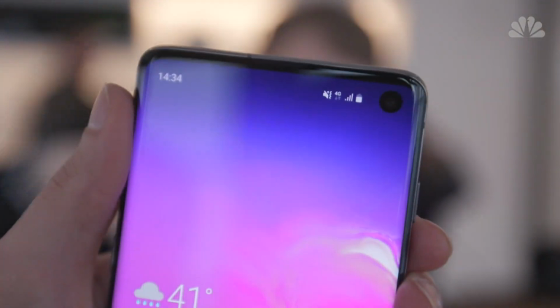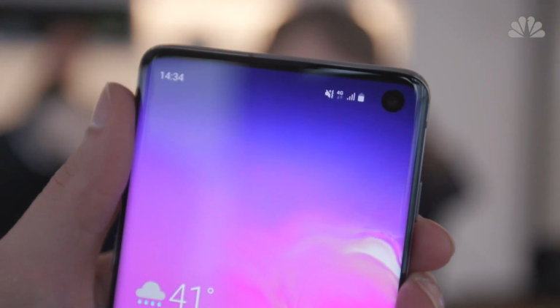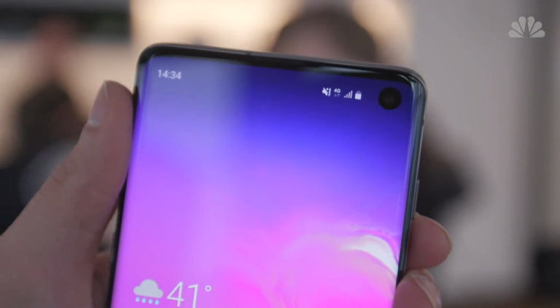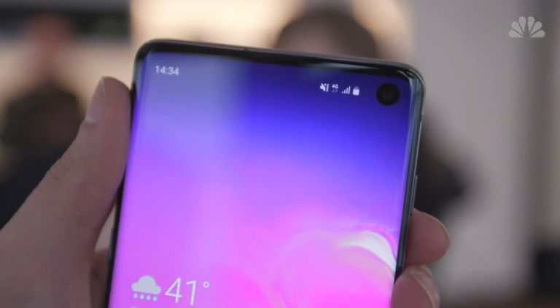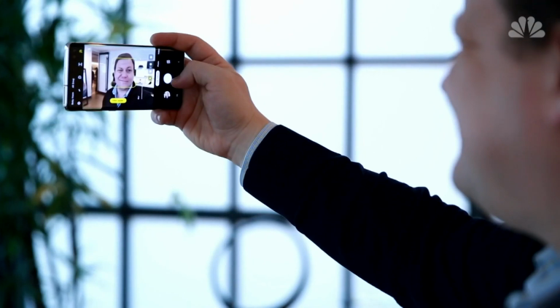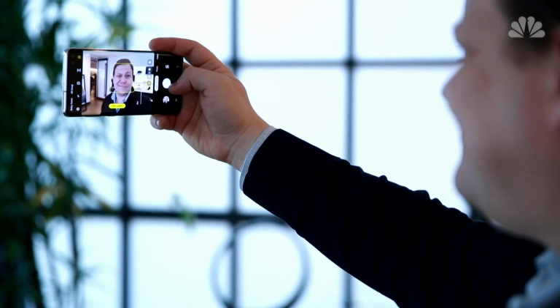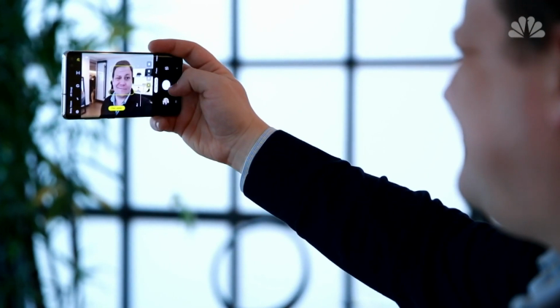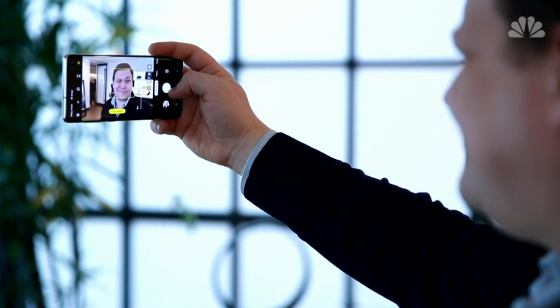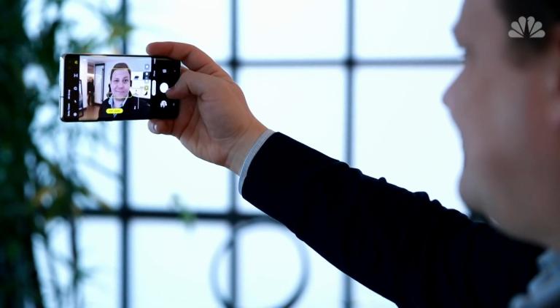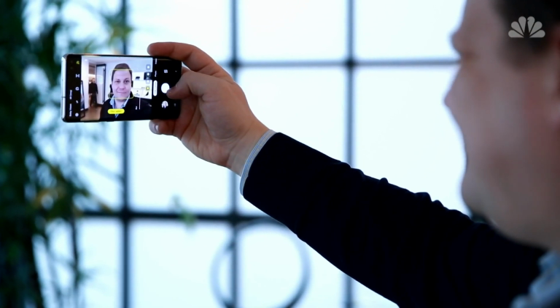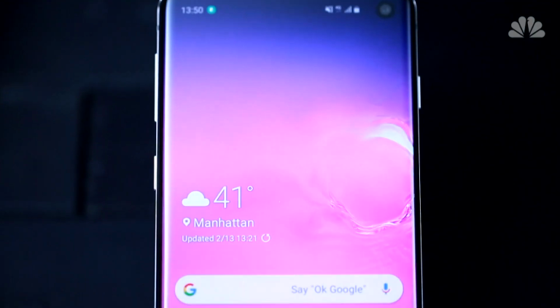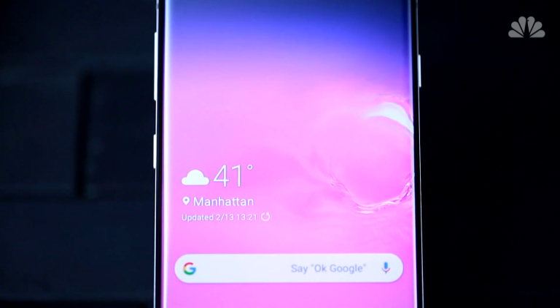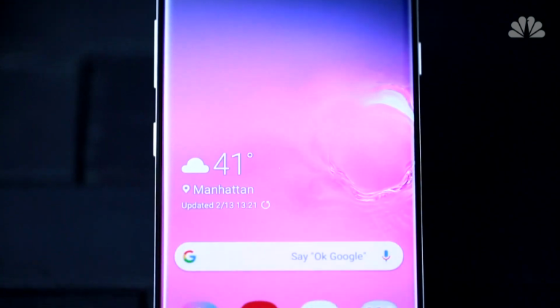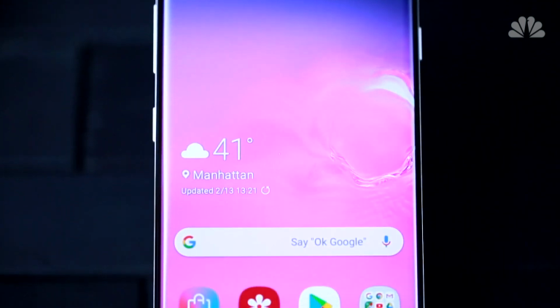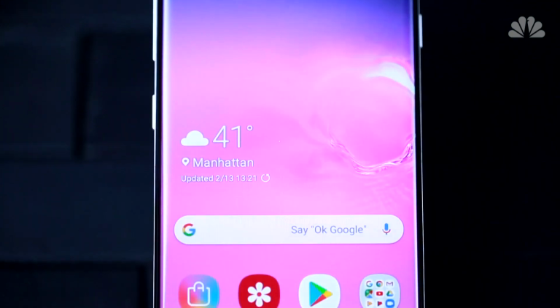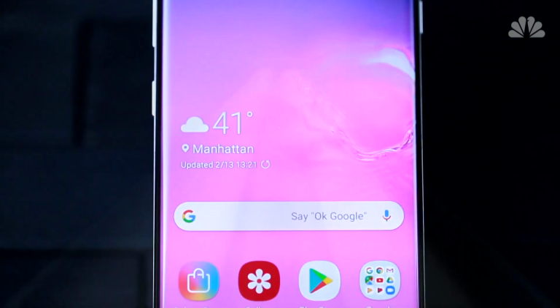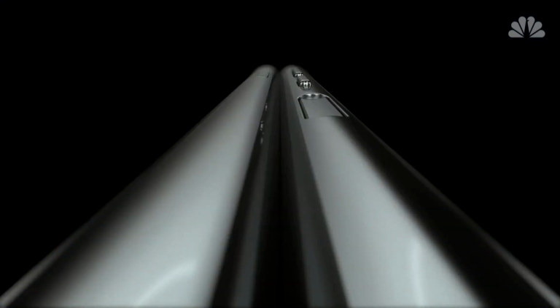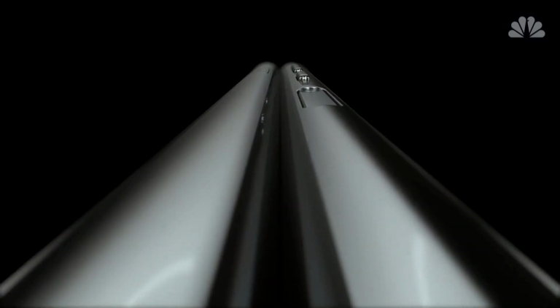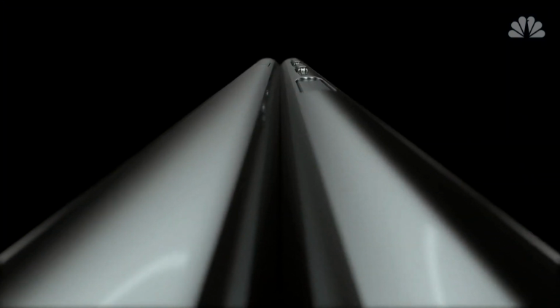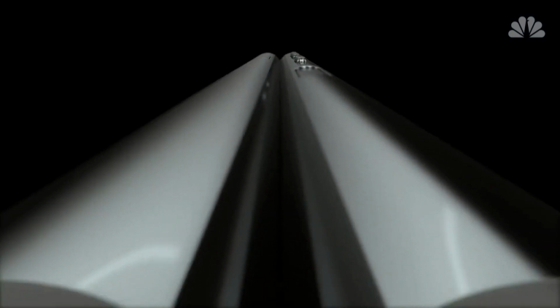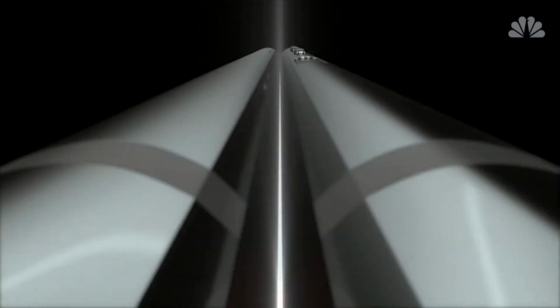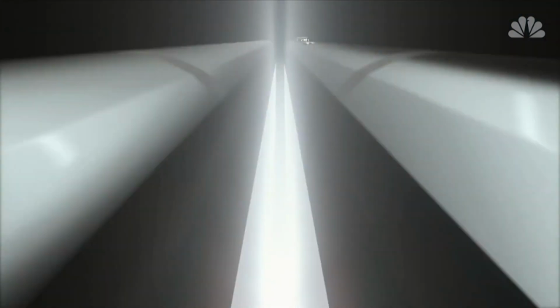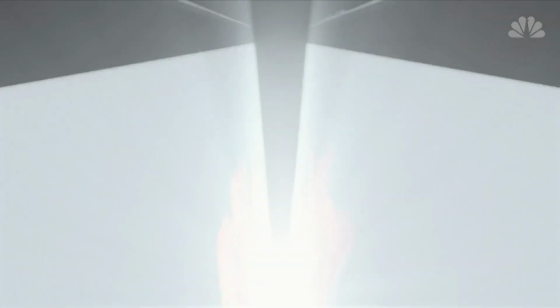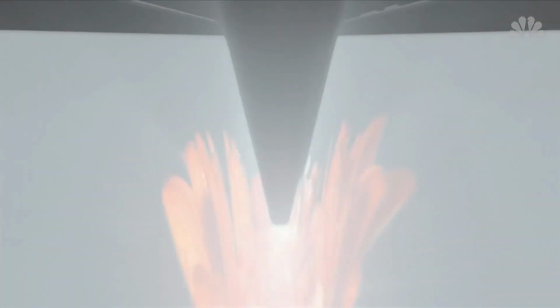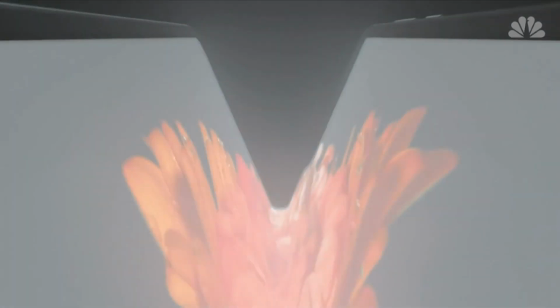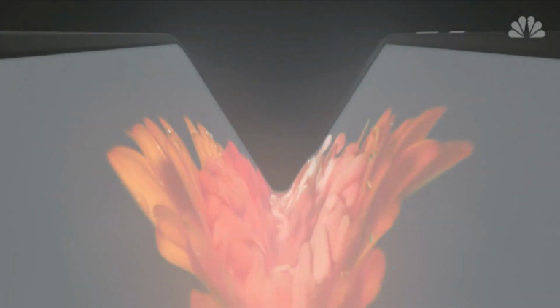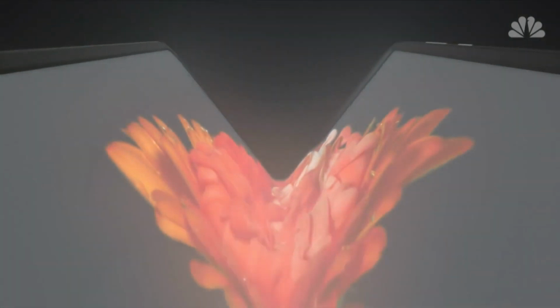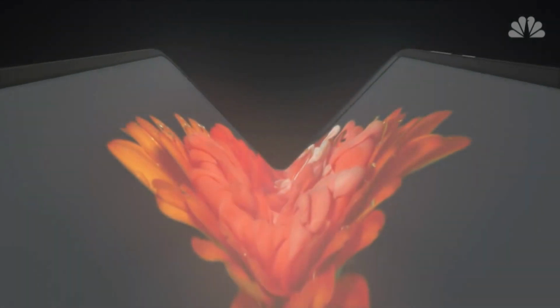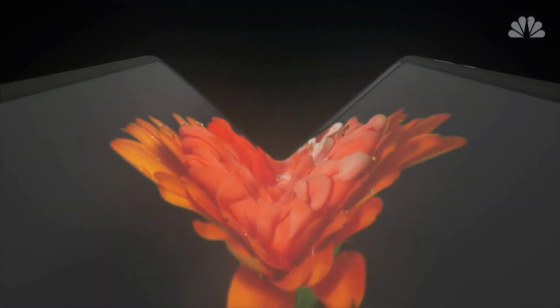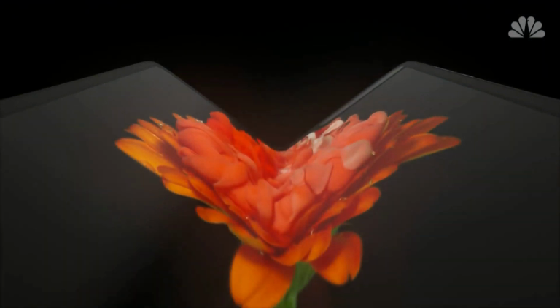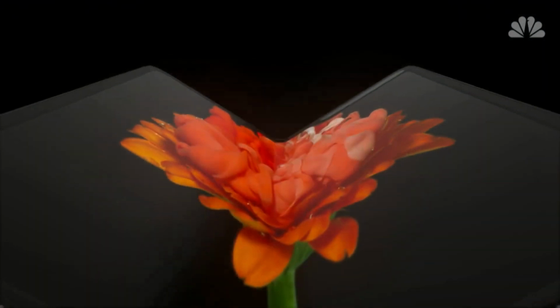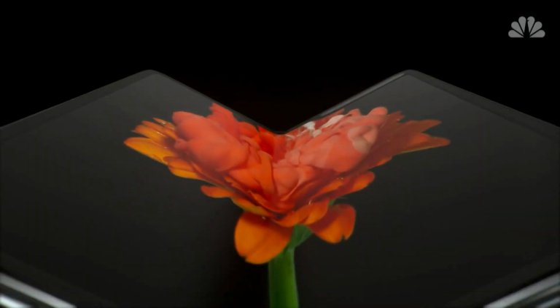The latest offering of selfie machines, social media screens, and pocket-sized computers. Liz McLaughlin, NBC News.